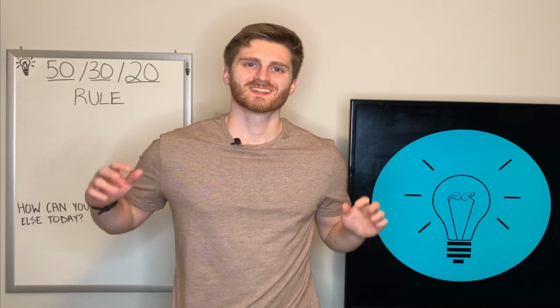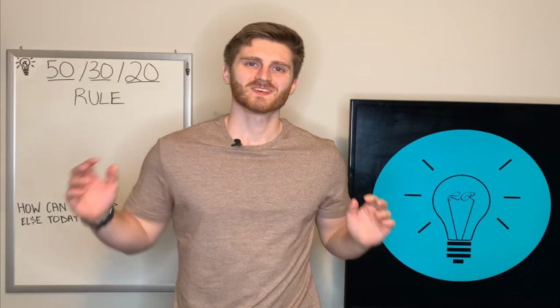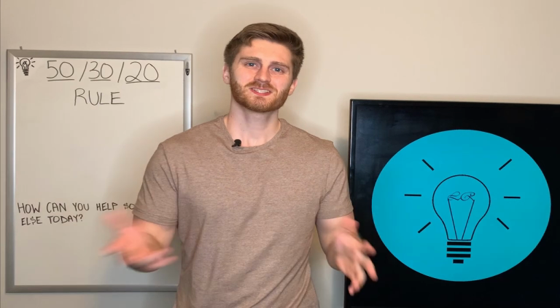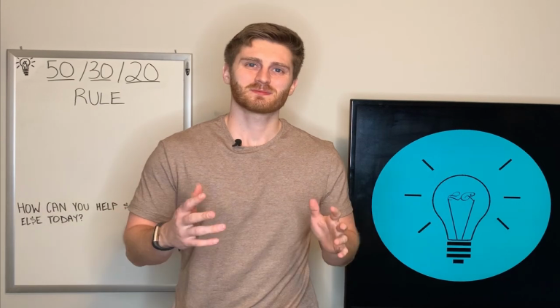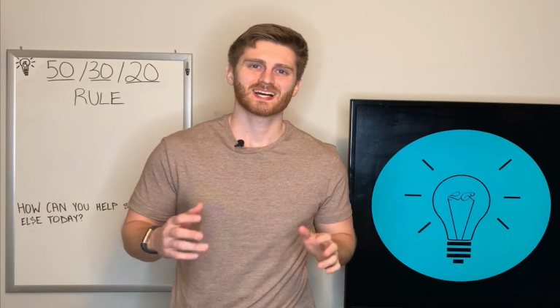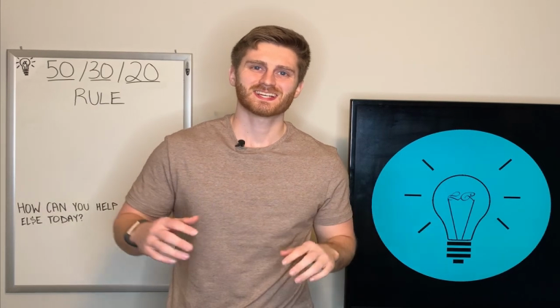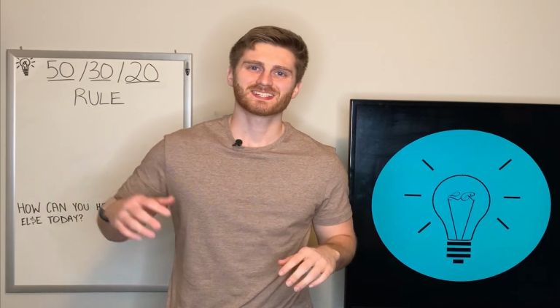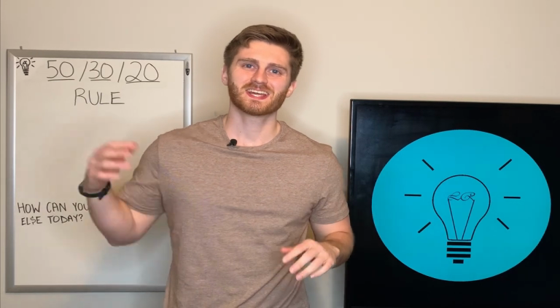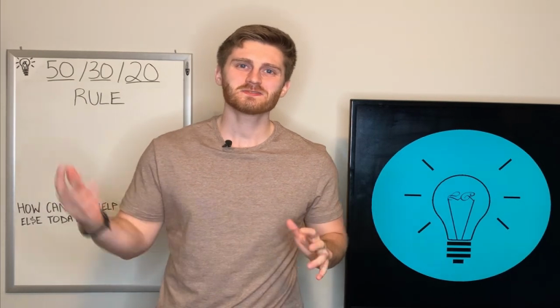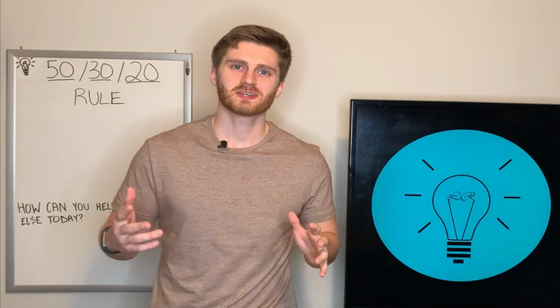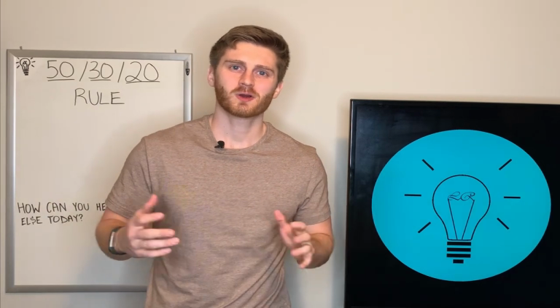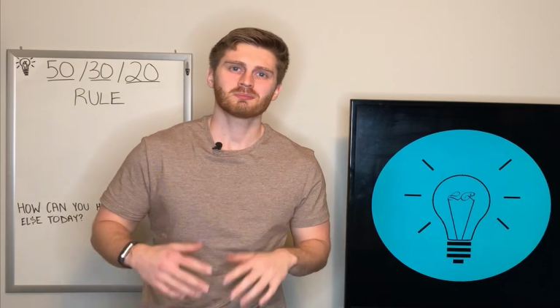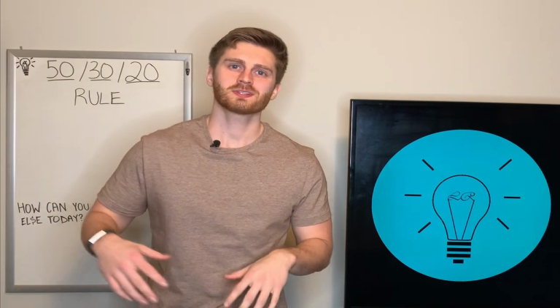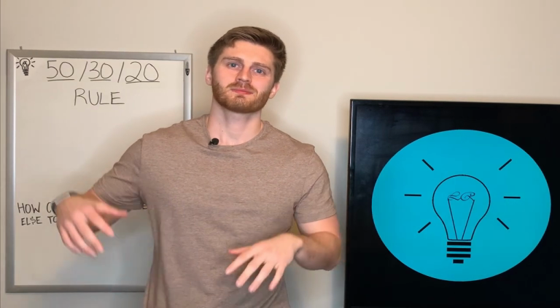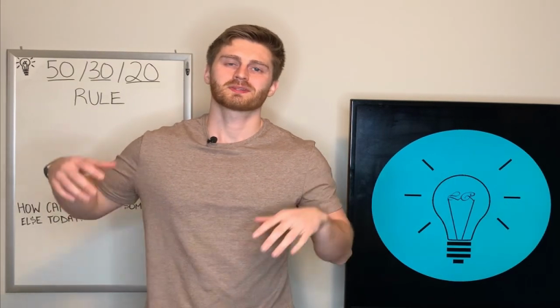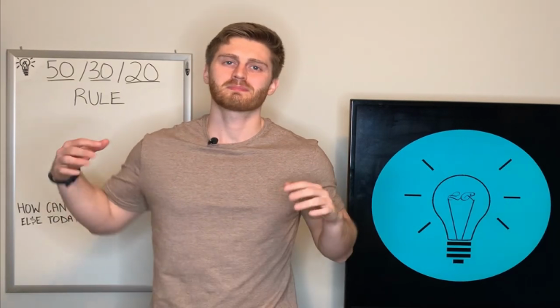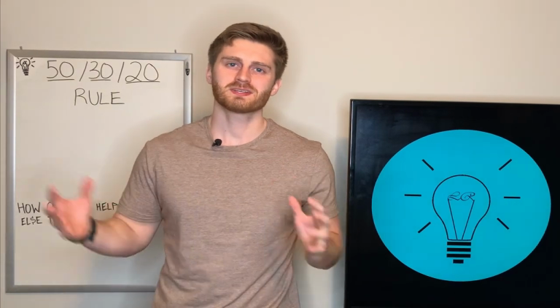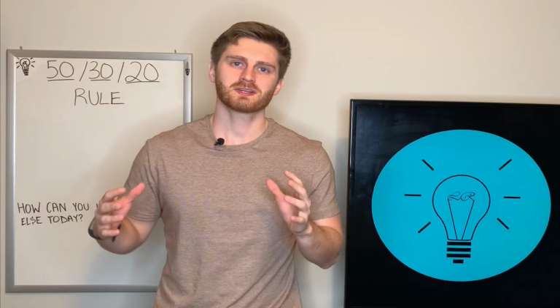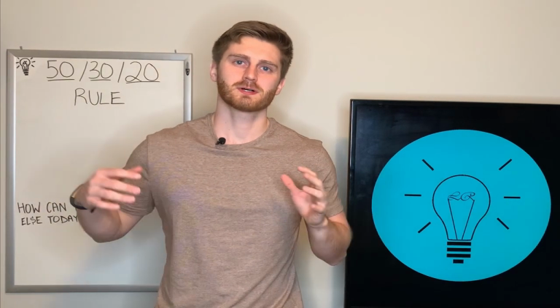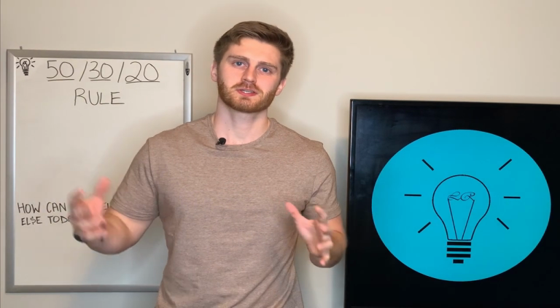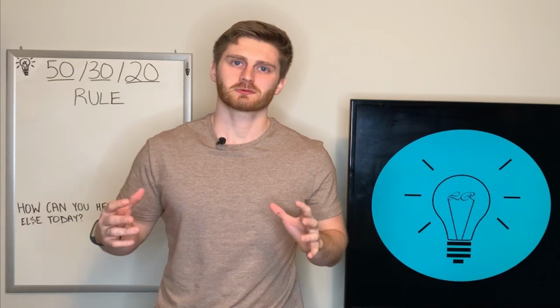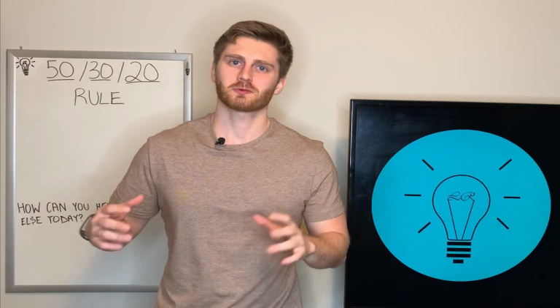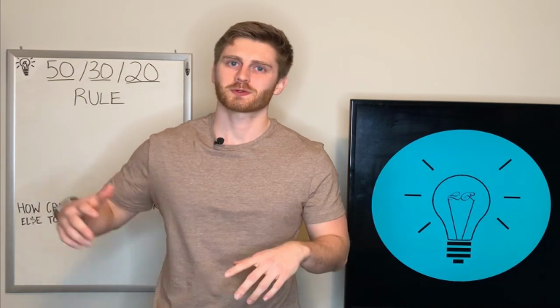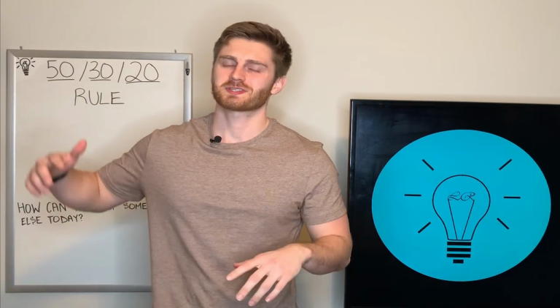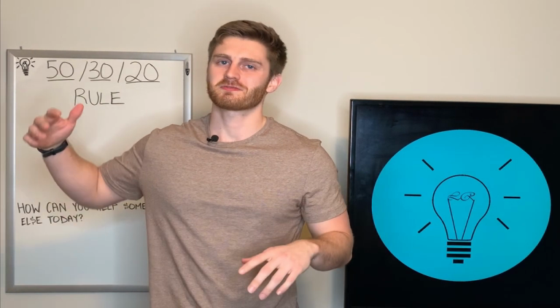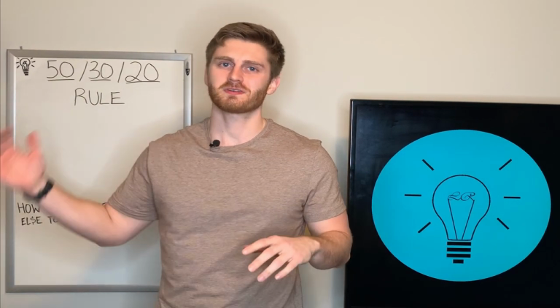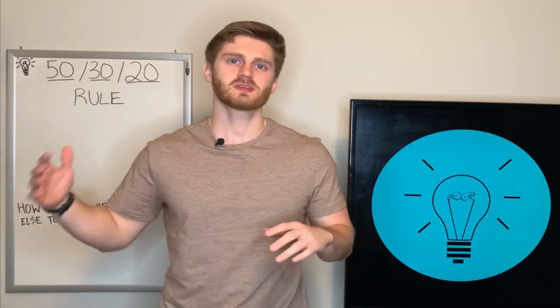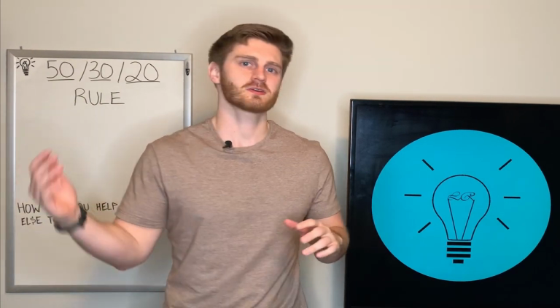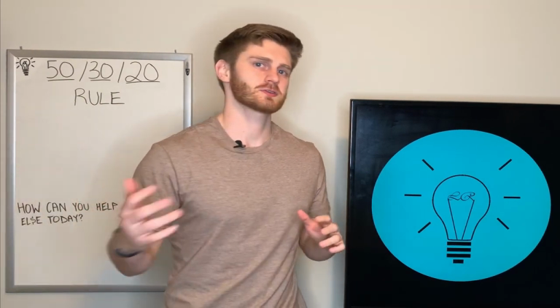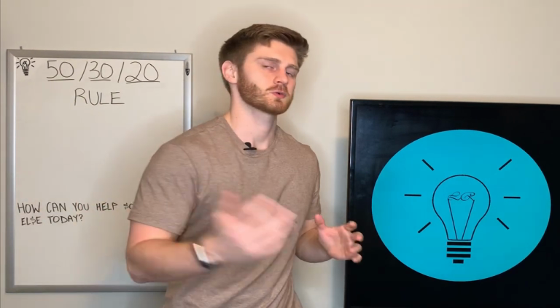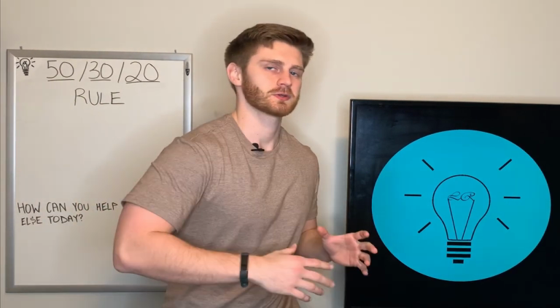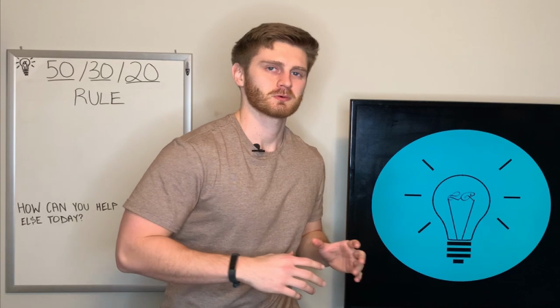What's up, you guys? In today's video, I'm going to talk about the basic budgeting rule known as the 50-30-20 rule.